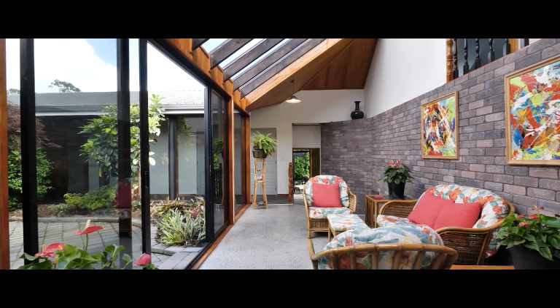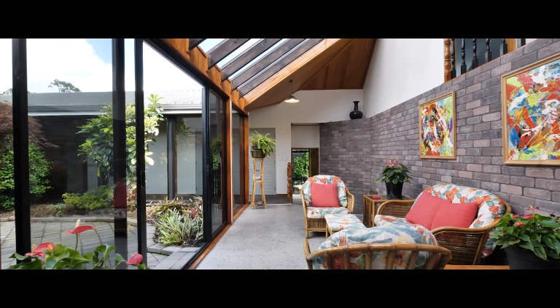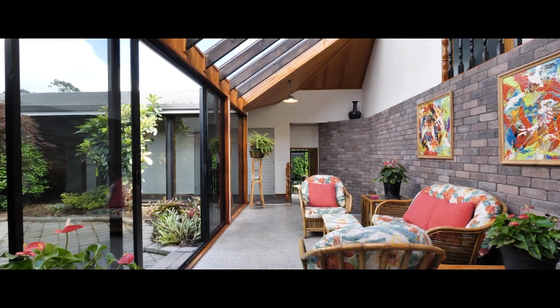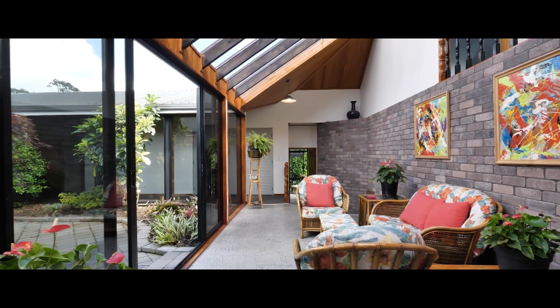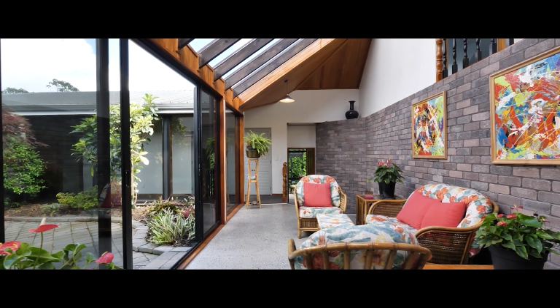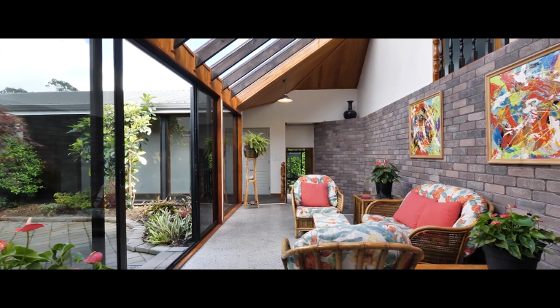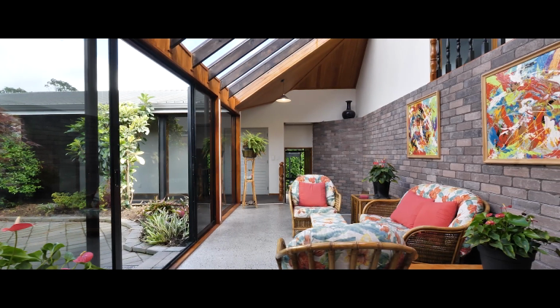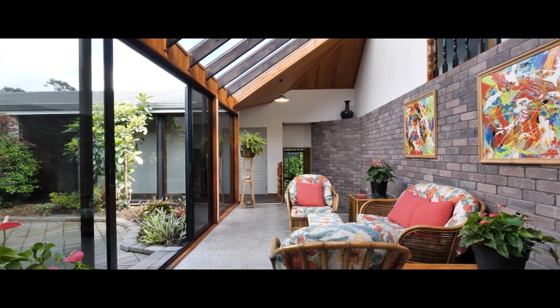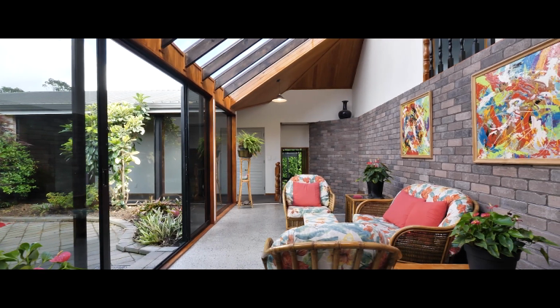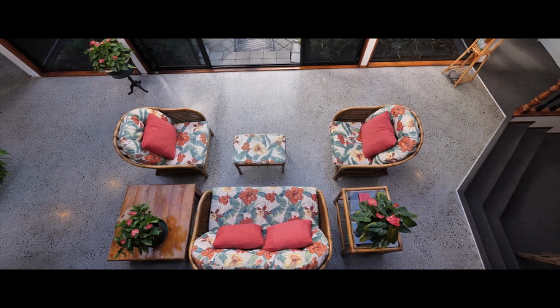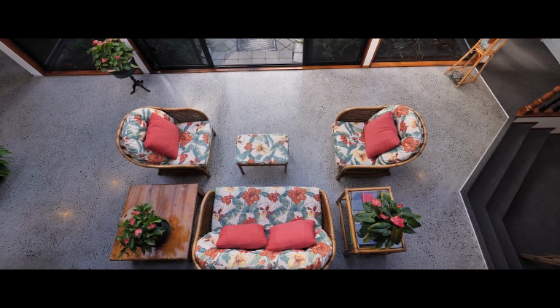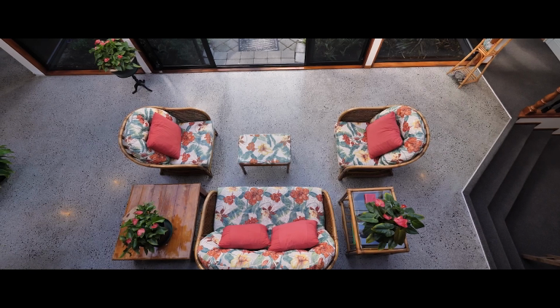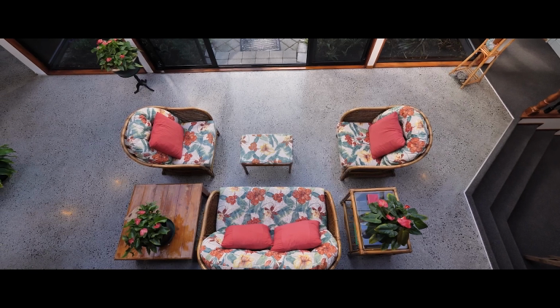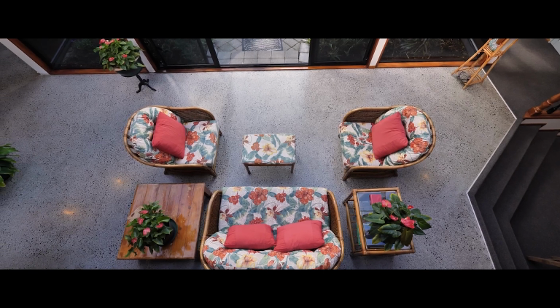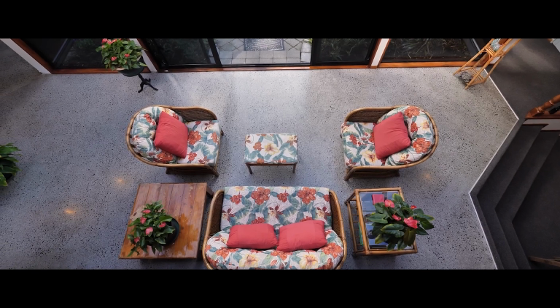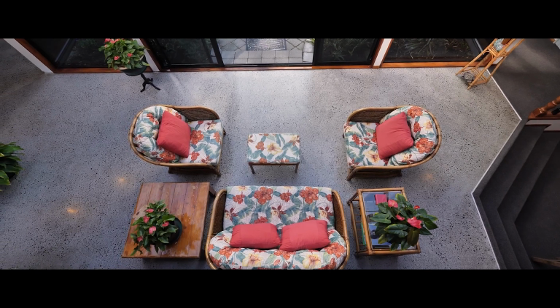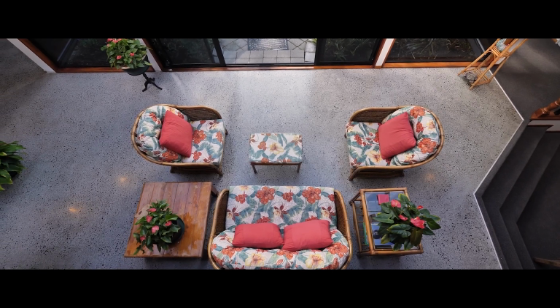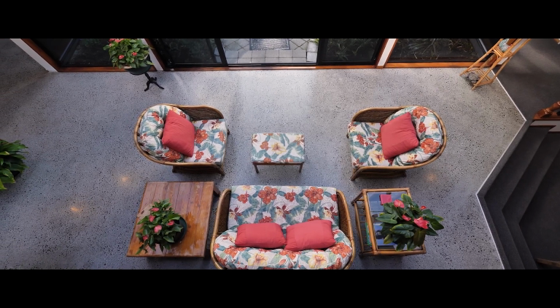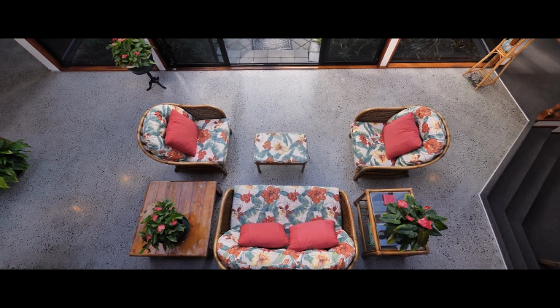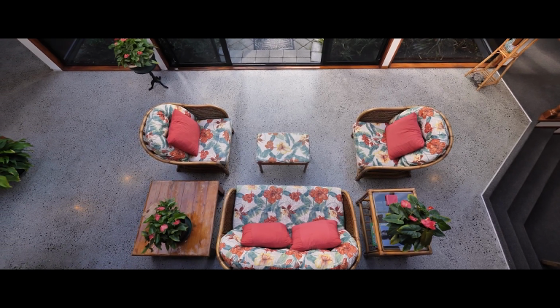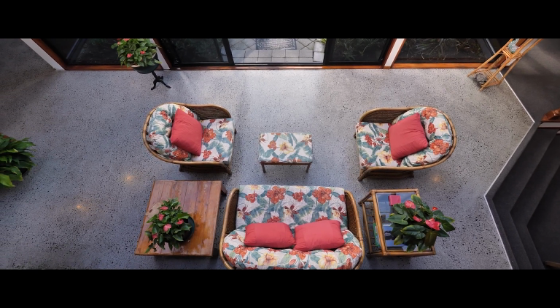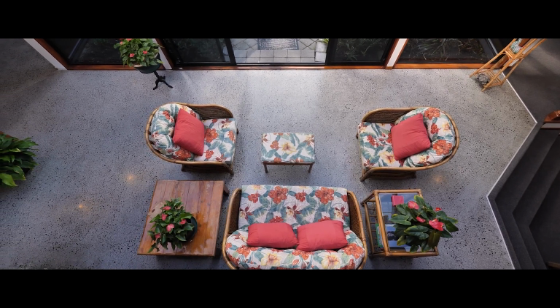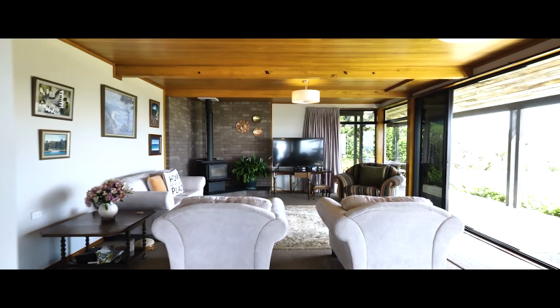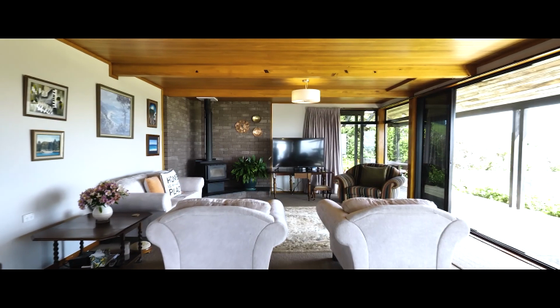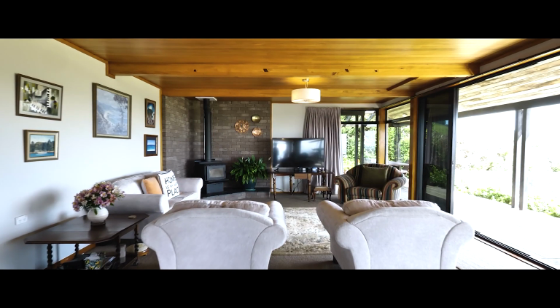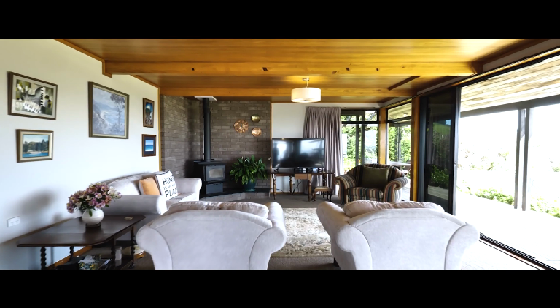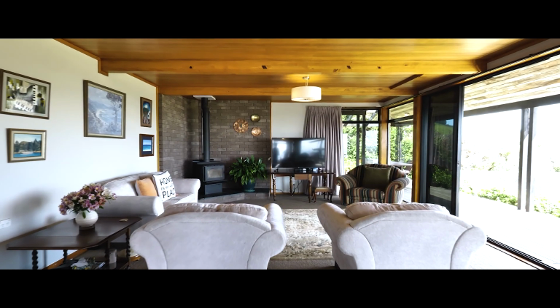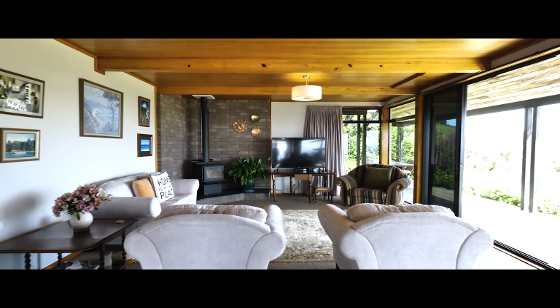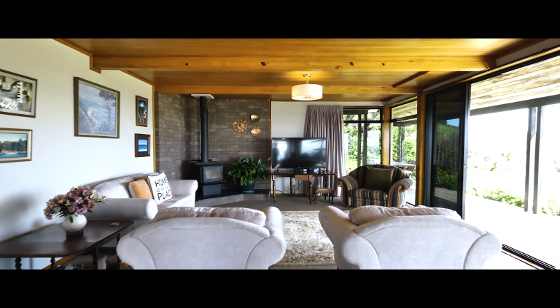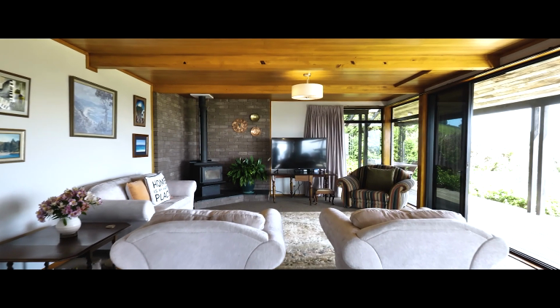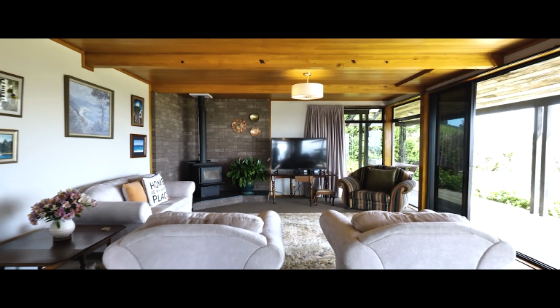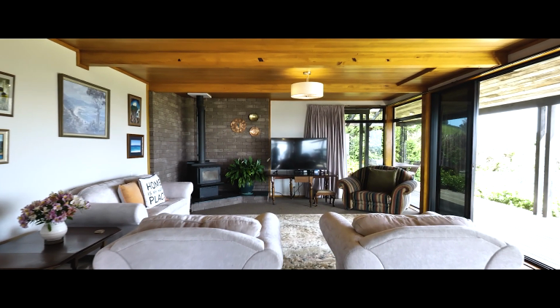Two living areas are large and impressive. Floor to ceiling windows throughout most of the home lets the natural light beam in.